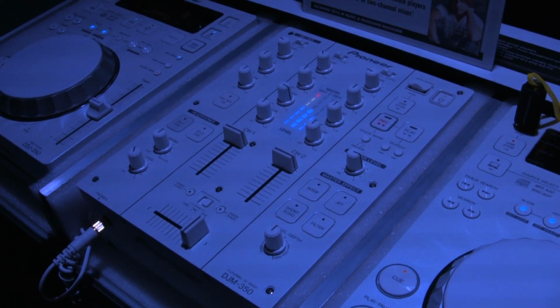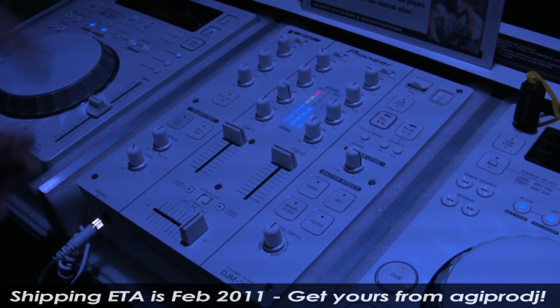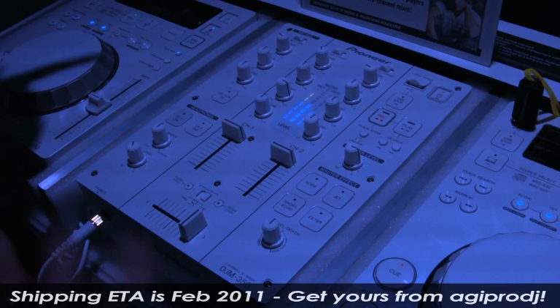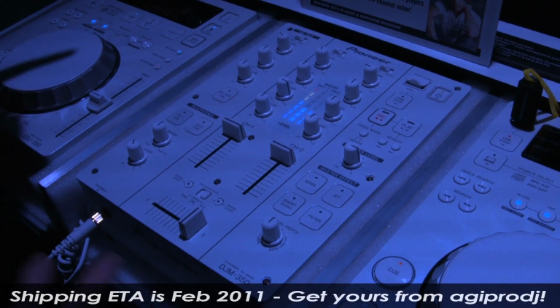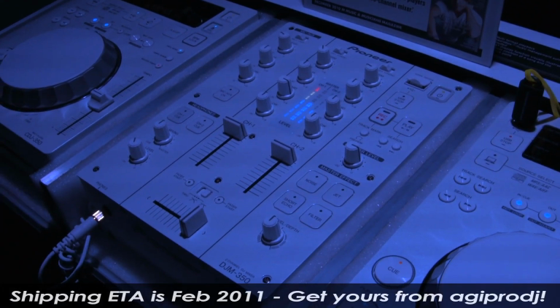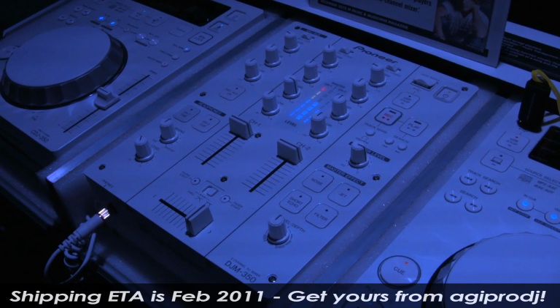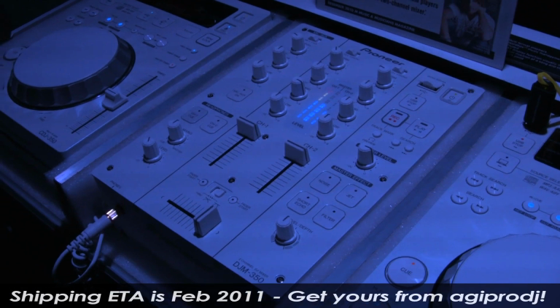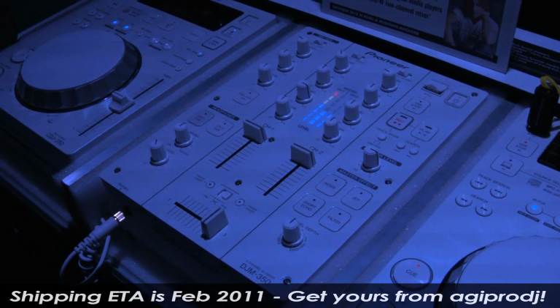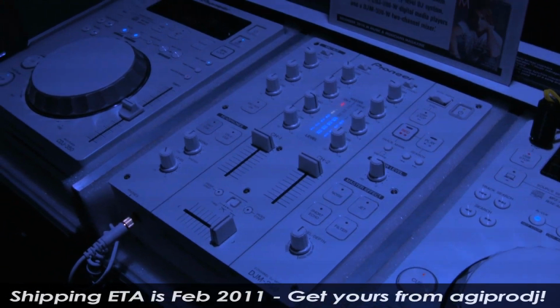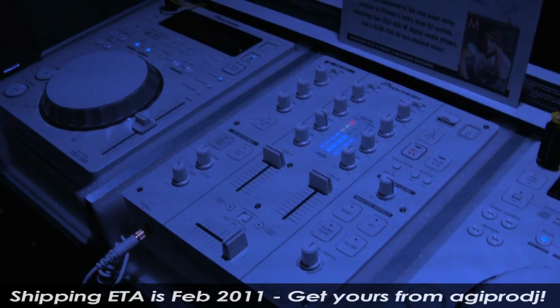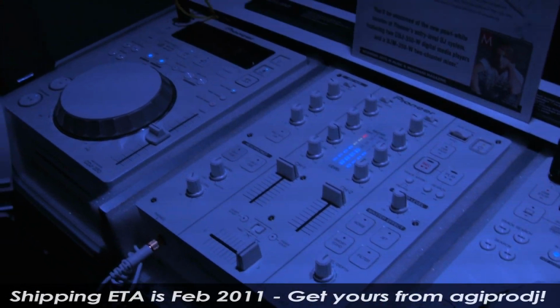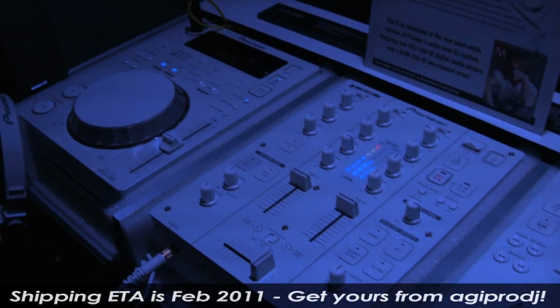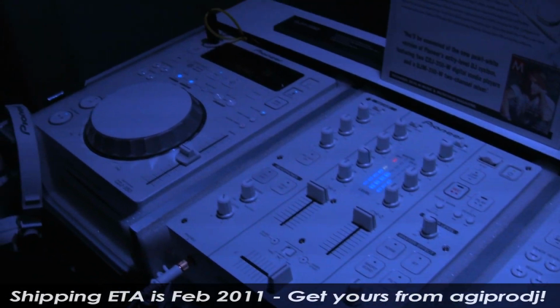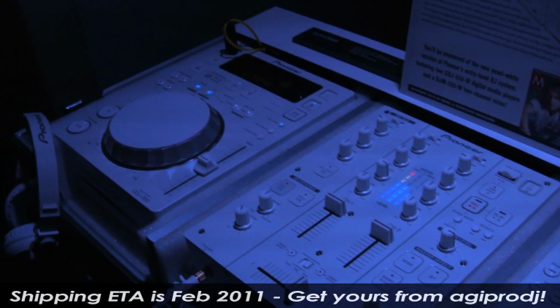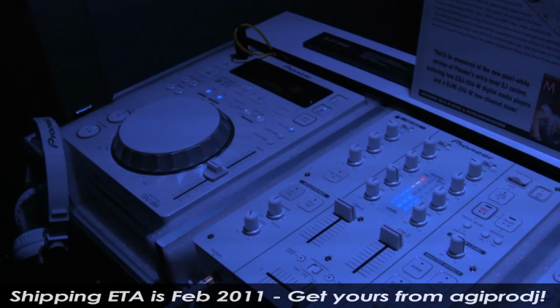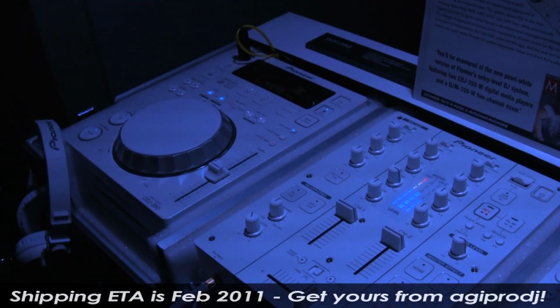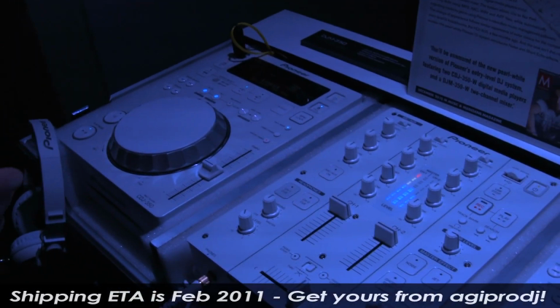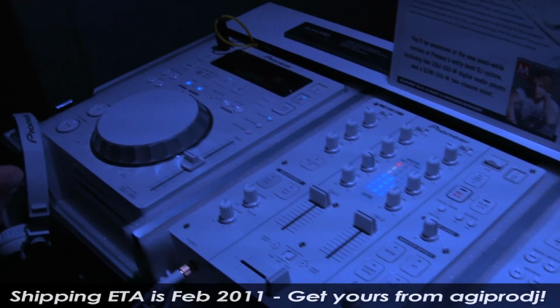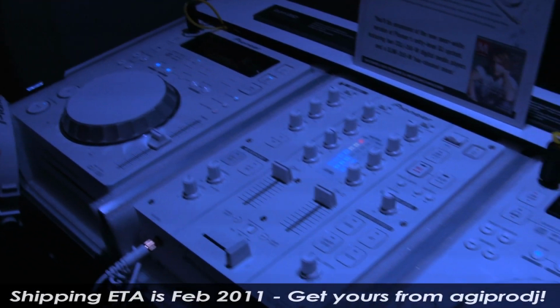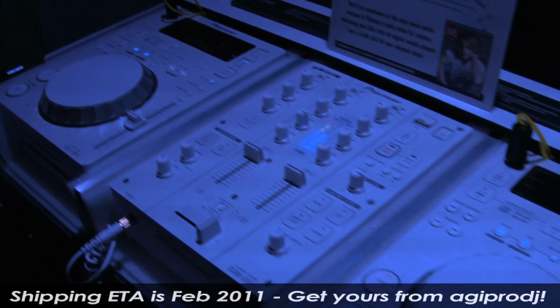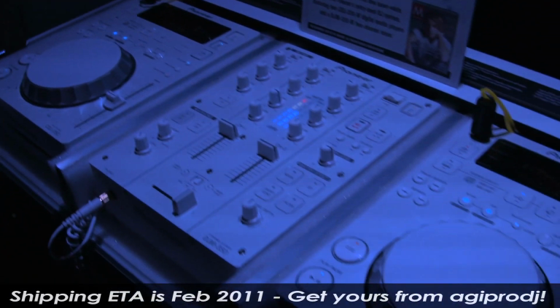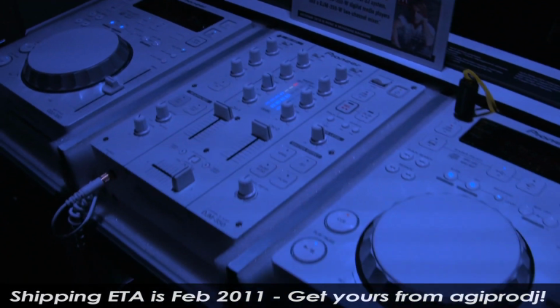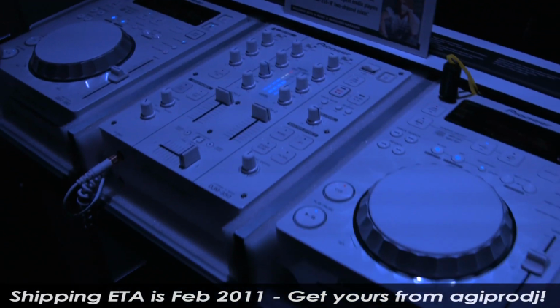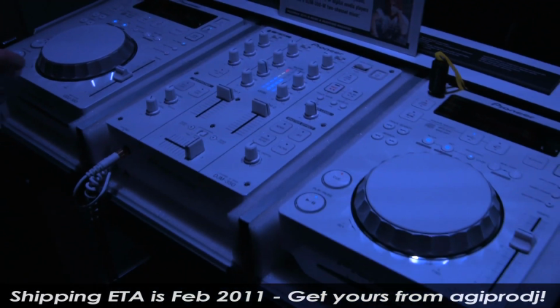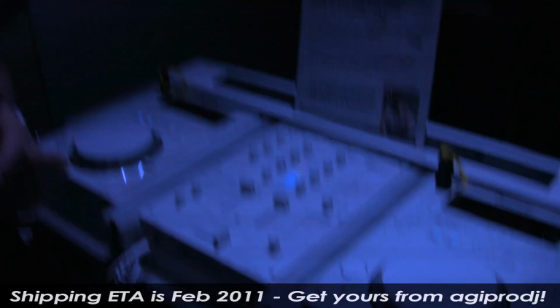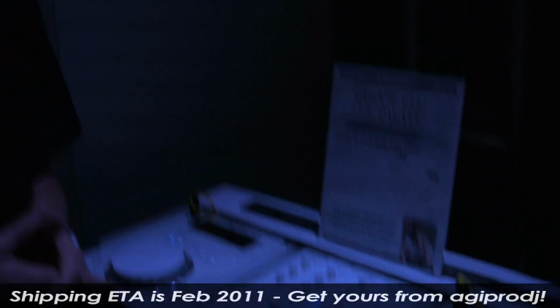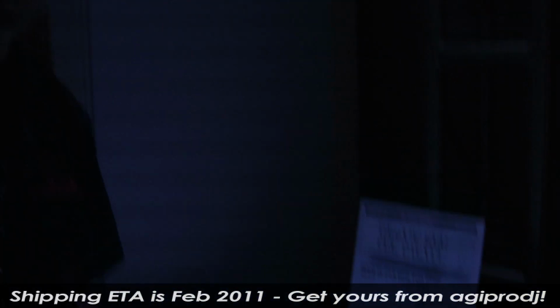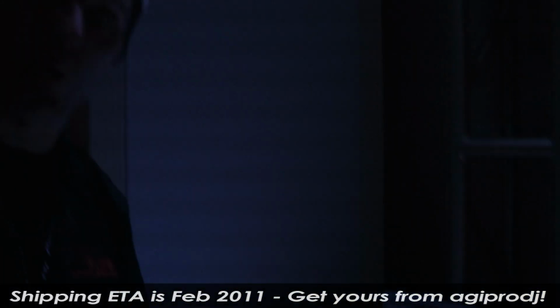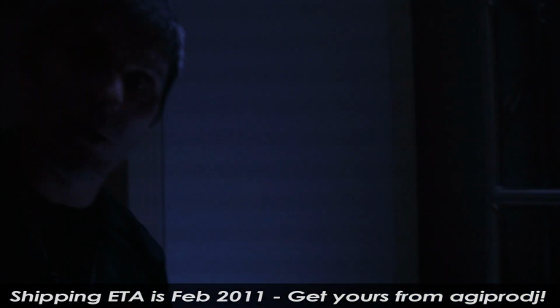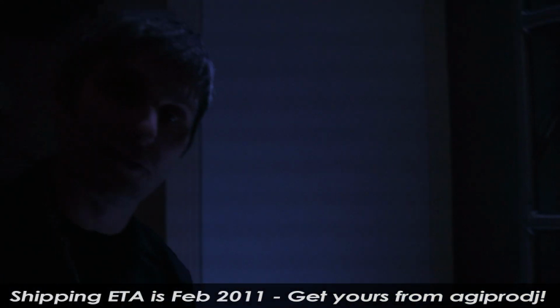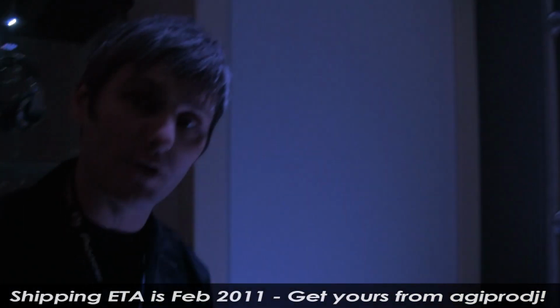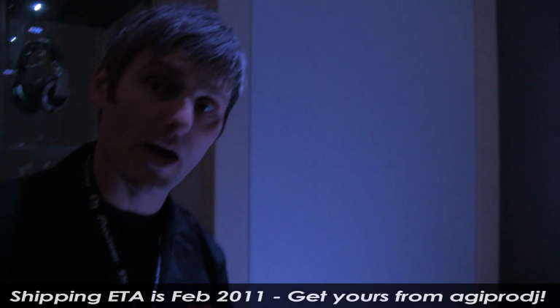This system is available next month and it's going to be retailing for $21.45.